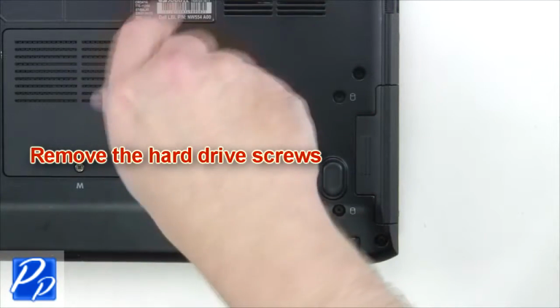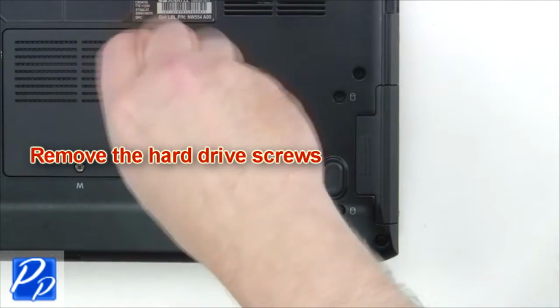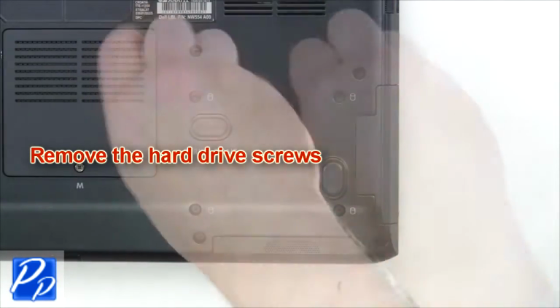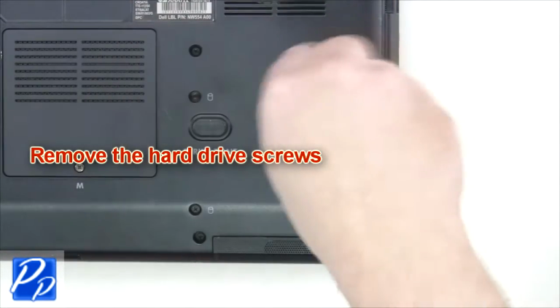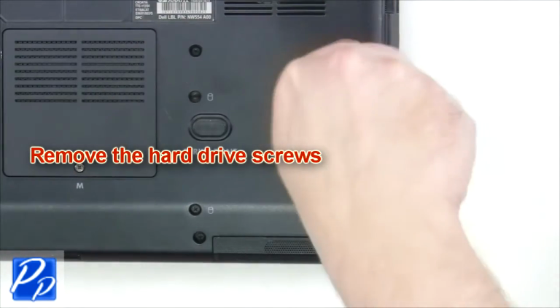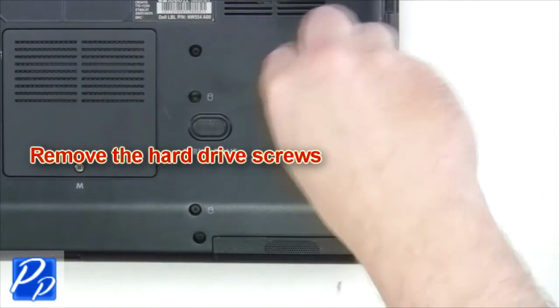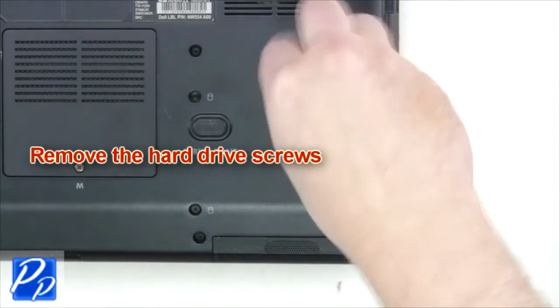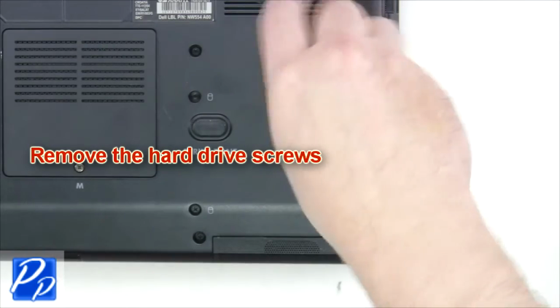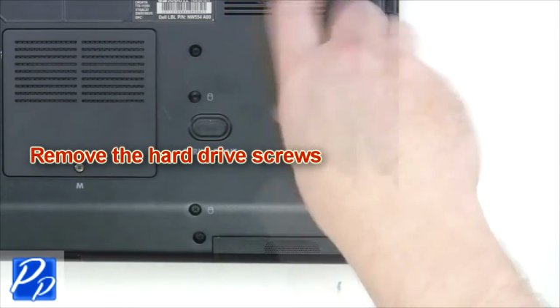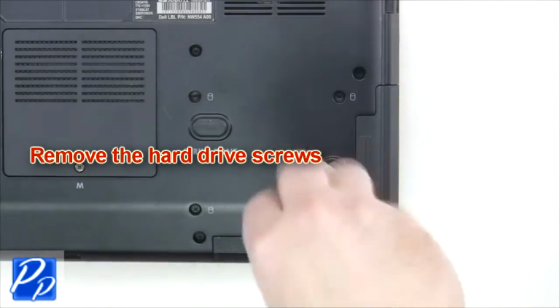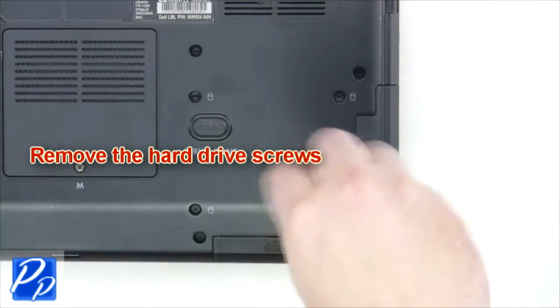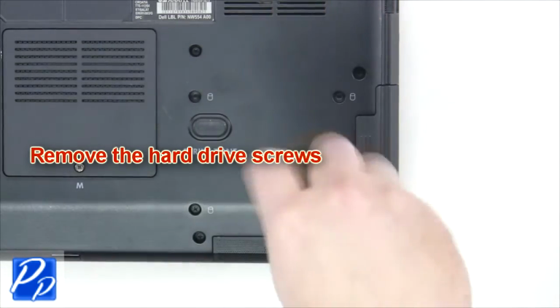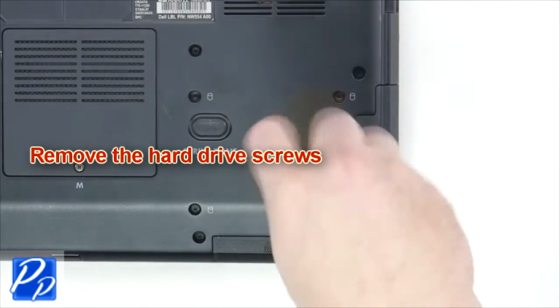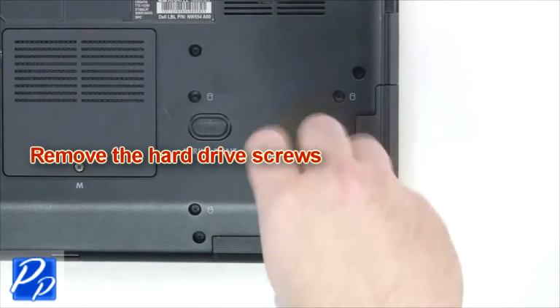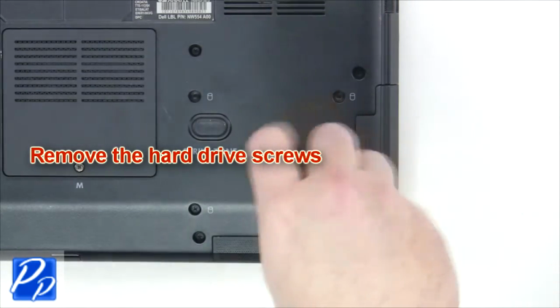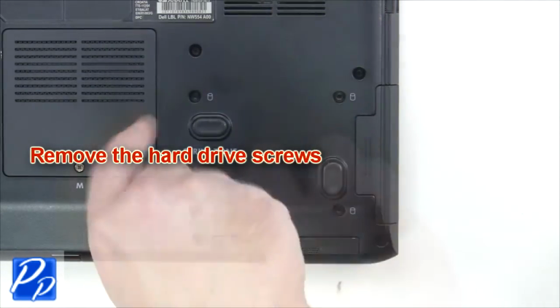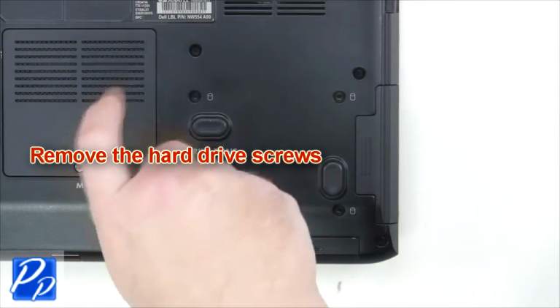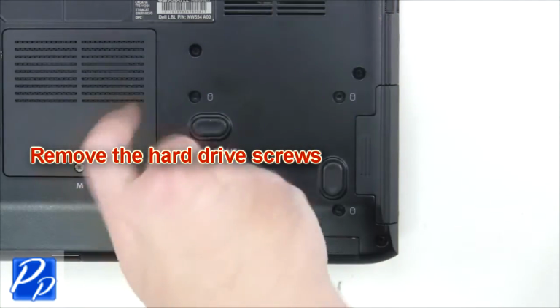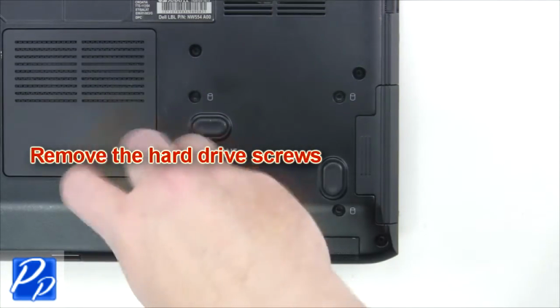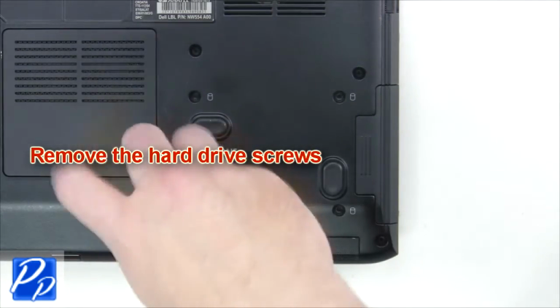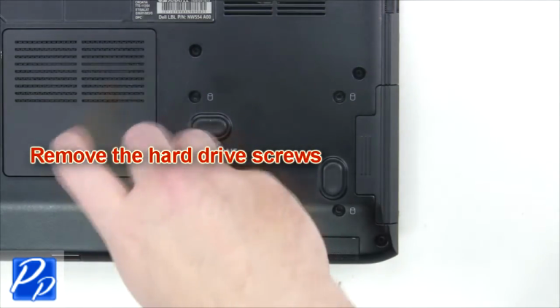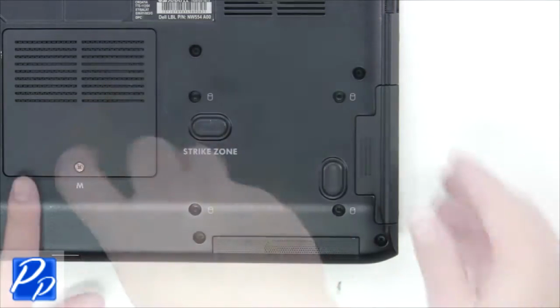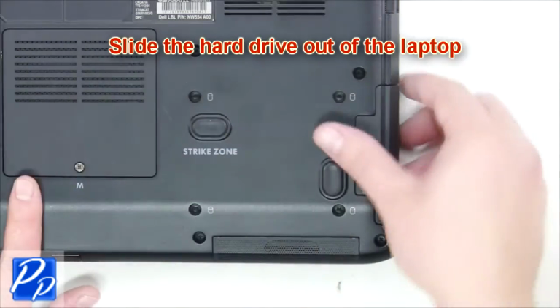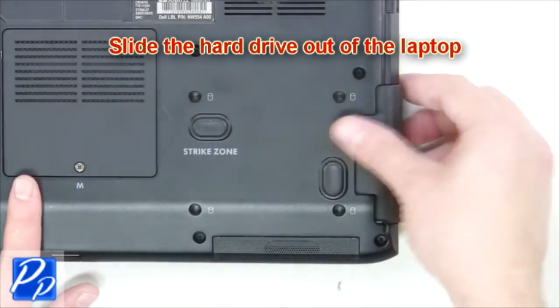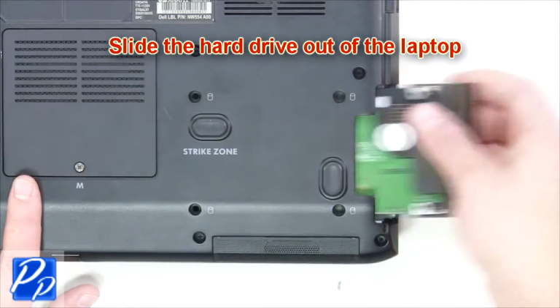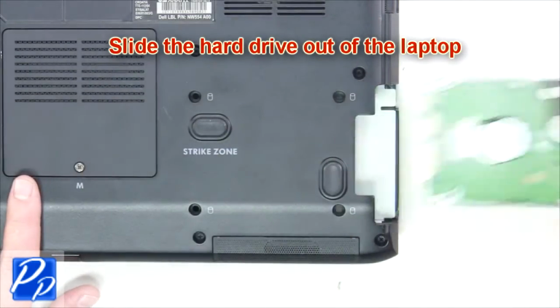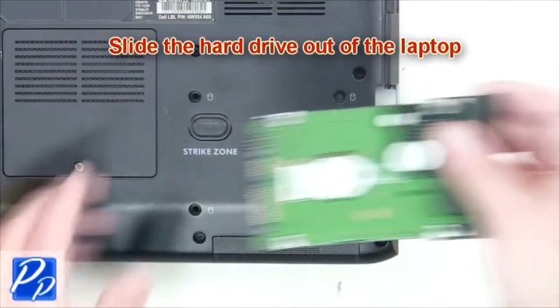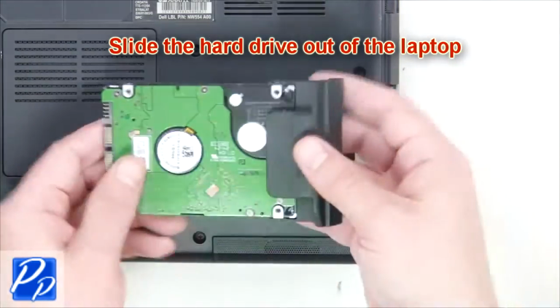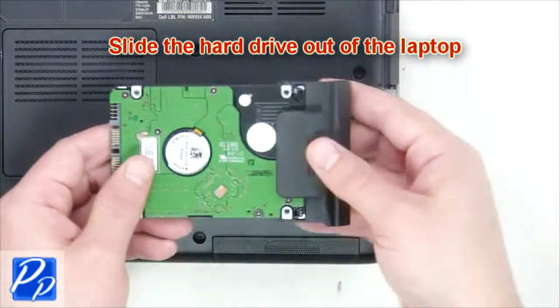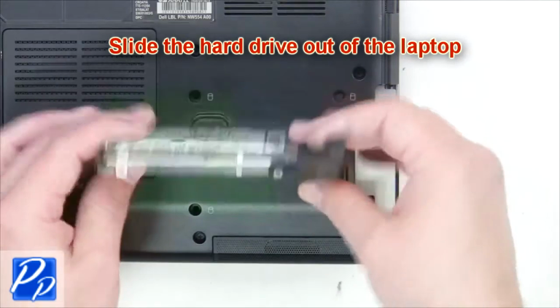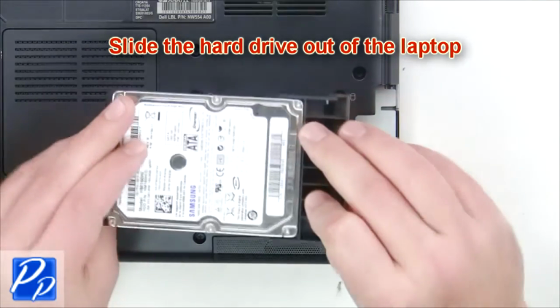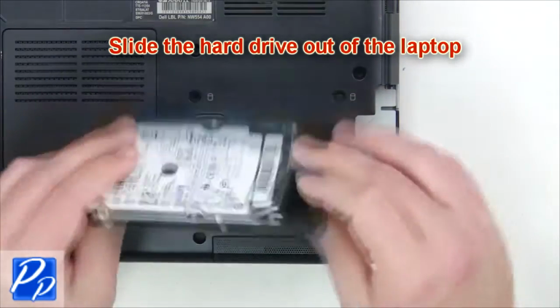The next thing you're going to do is remove the hard drive screws. Now slide the hard drive out of the laptop.